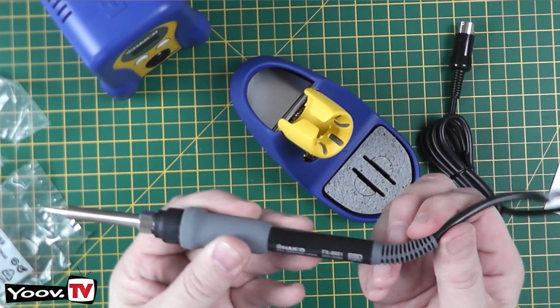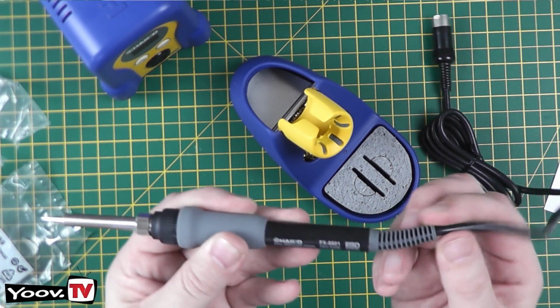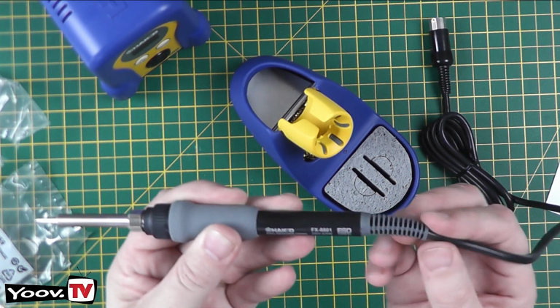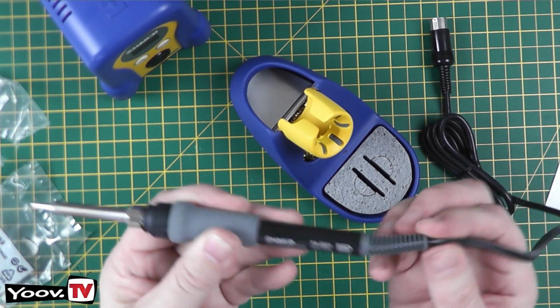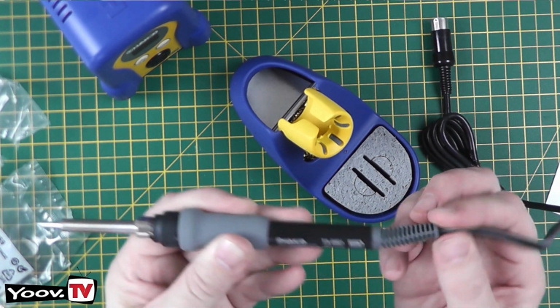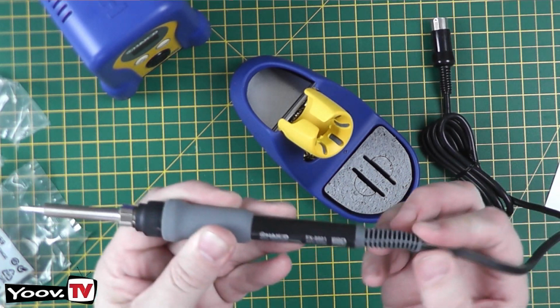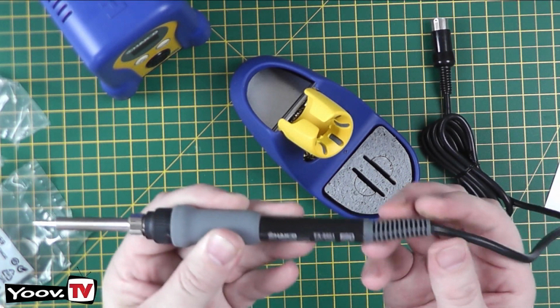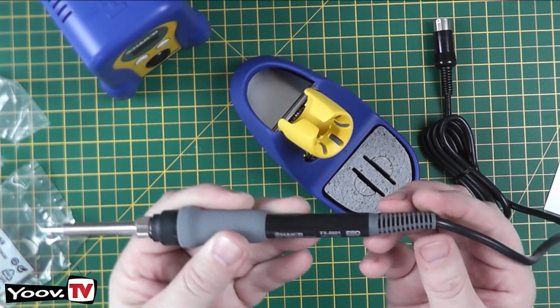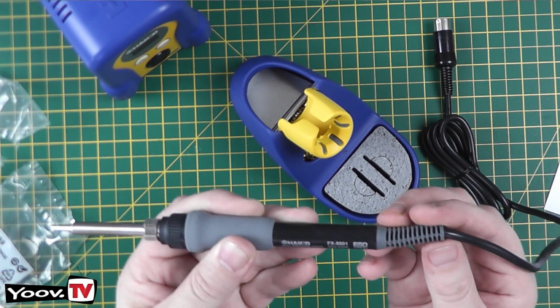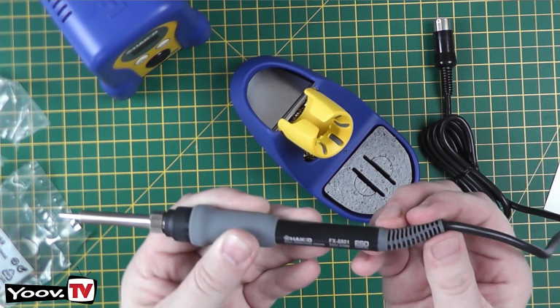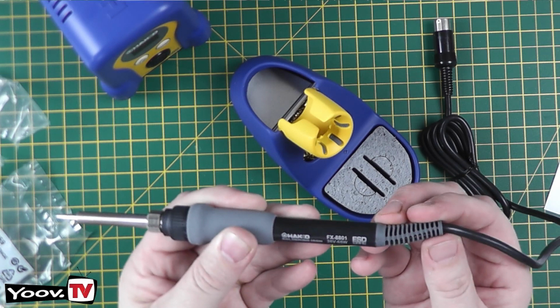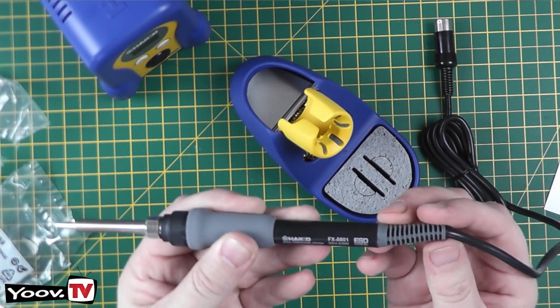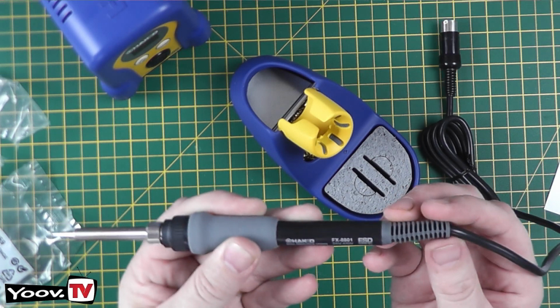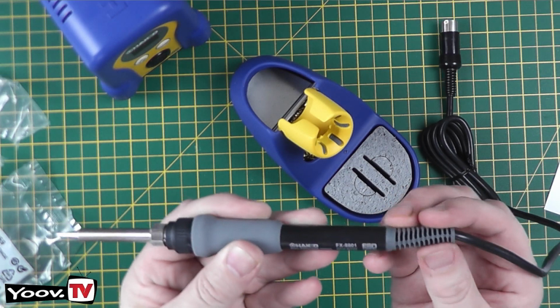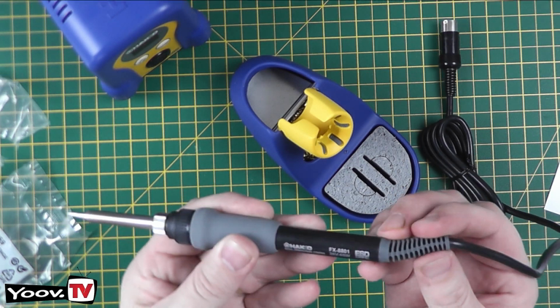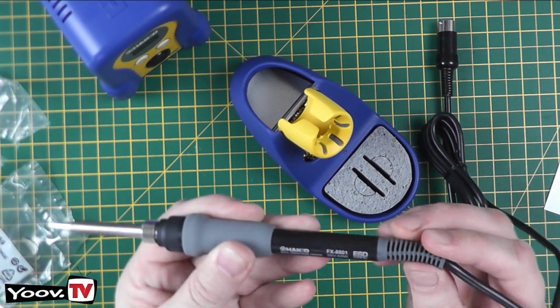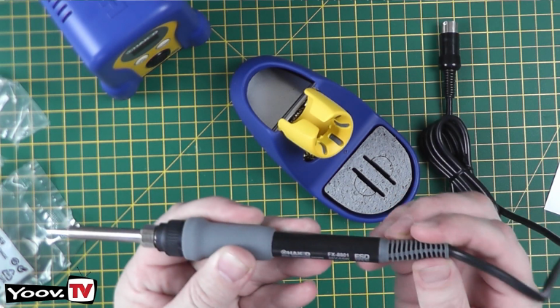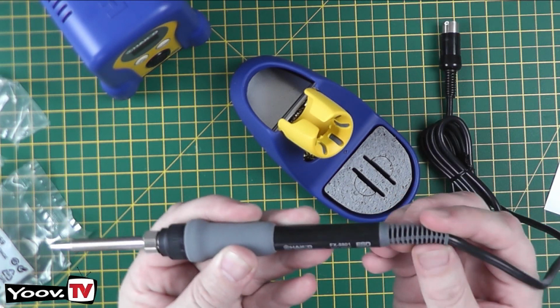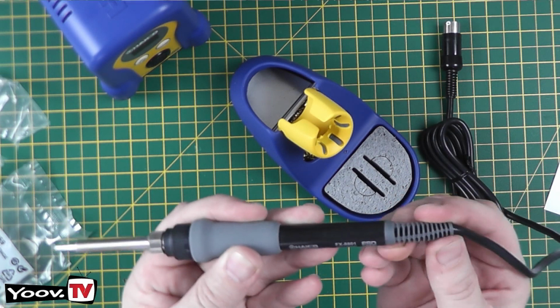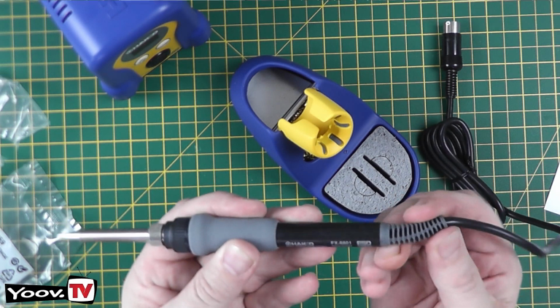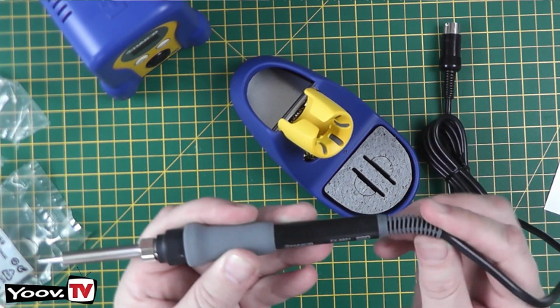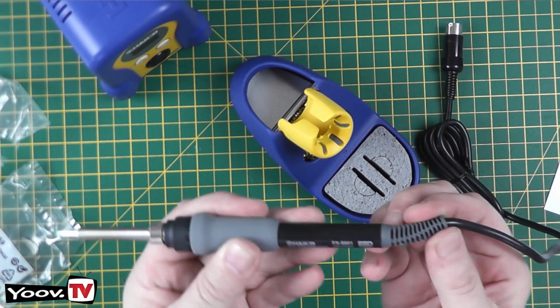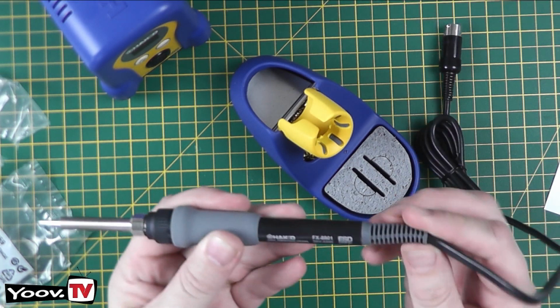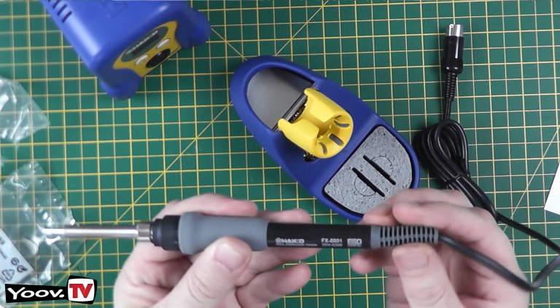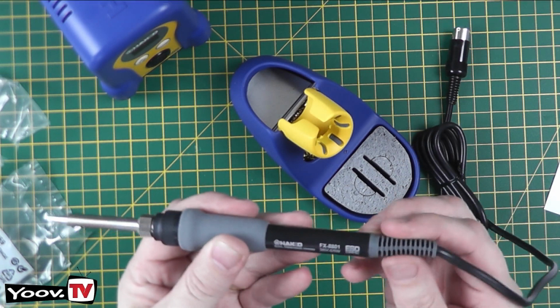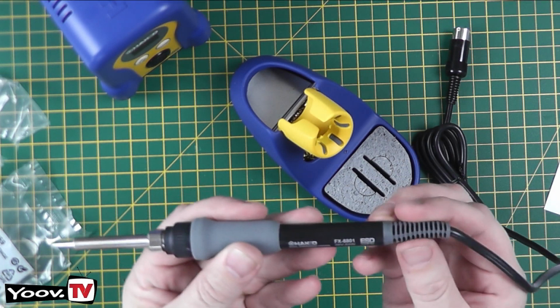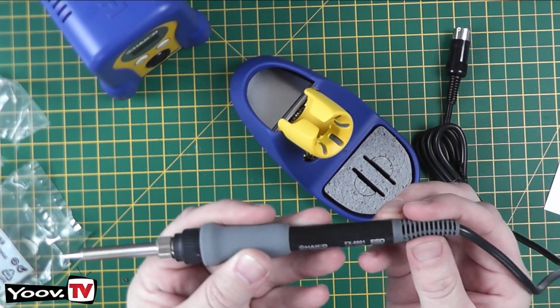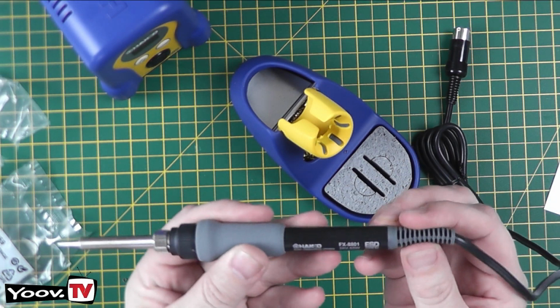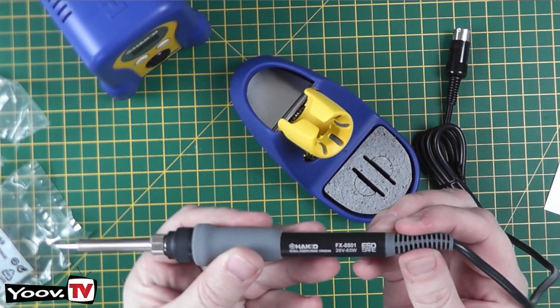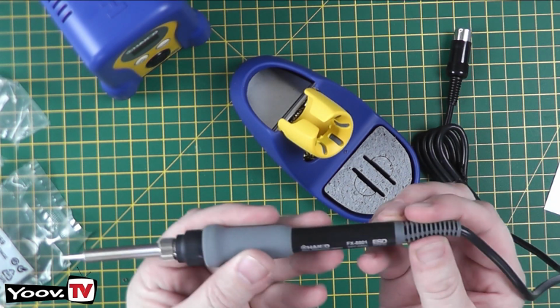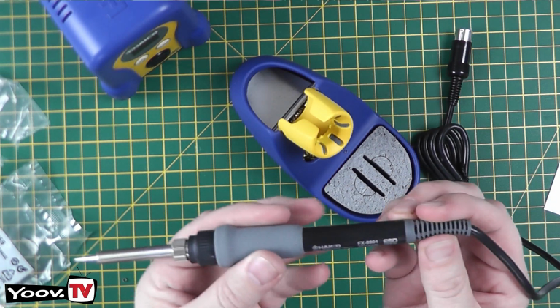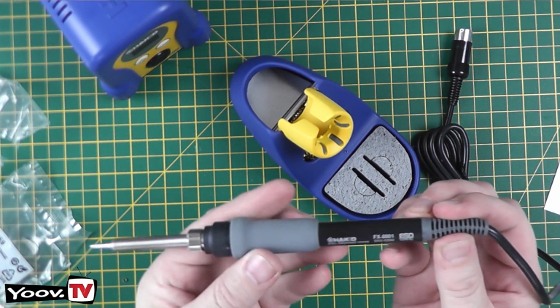Another feature of the genuine iron is that the flexible cable — the strain relief — is very flexible. On the fake one it's rigid plastic and very difficult to move. So that's another good sign that it's real.